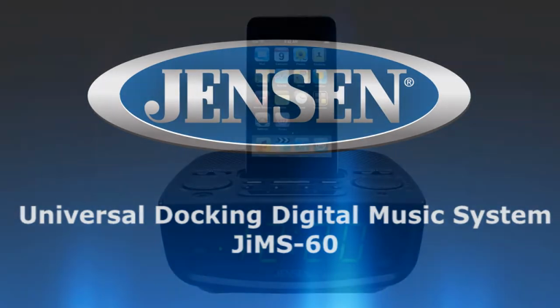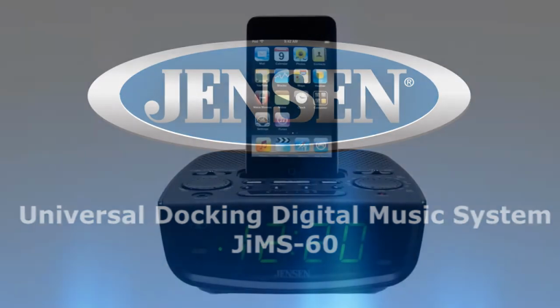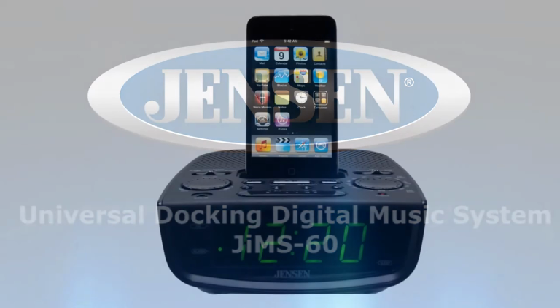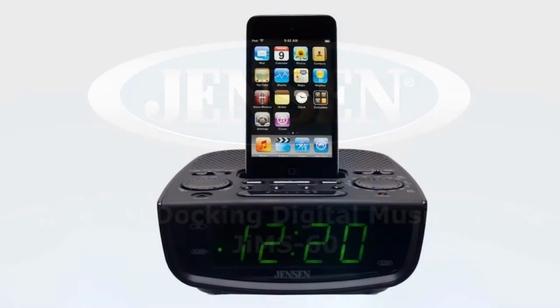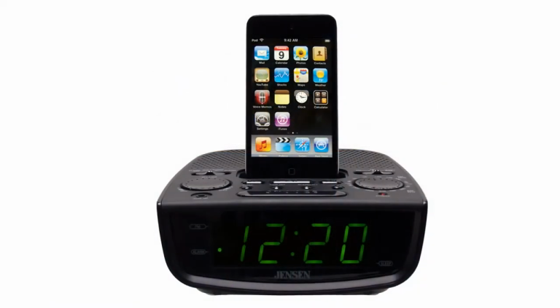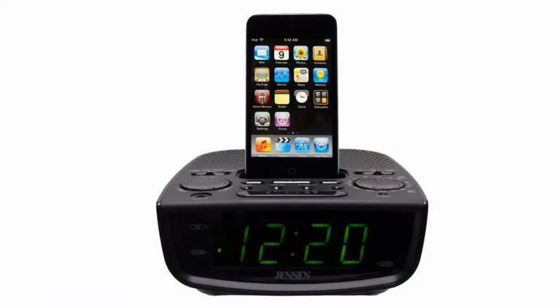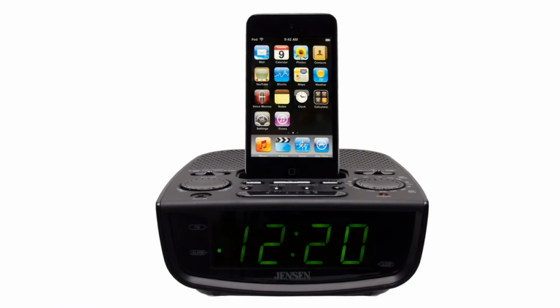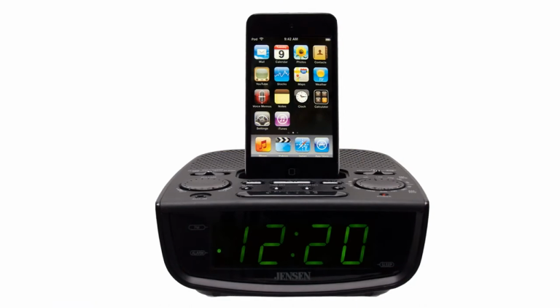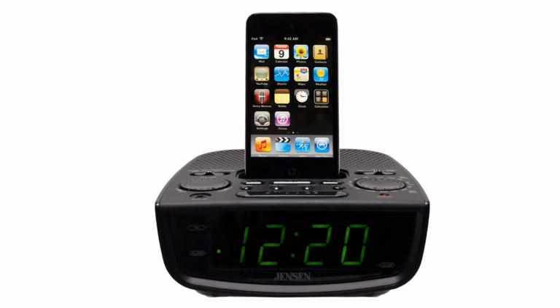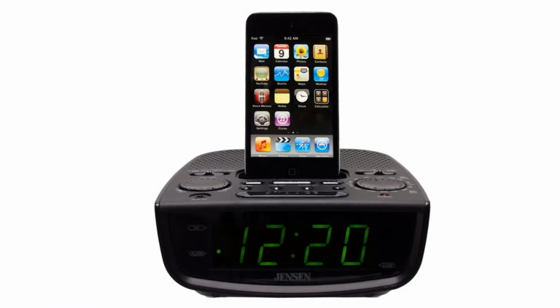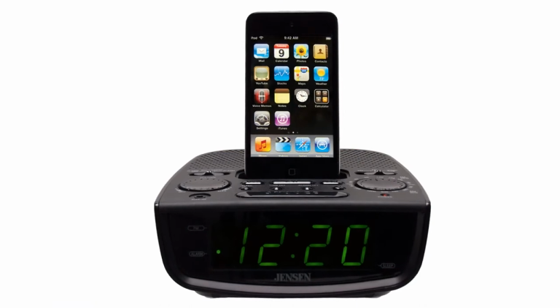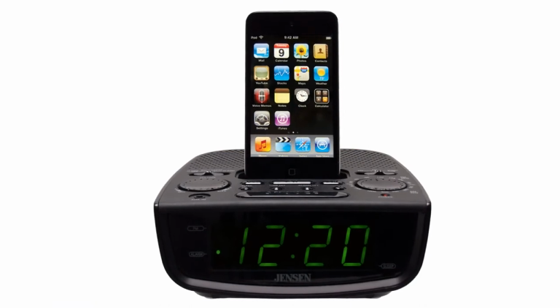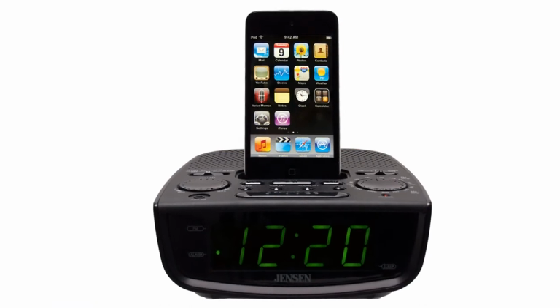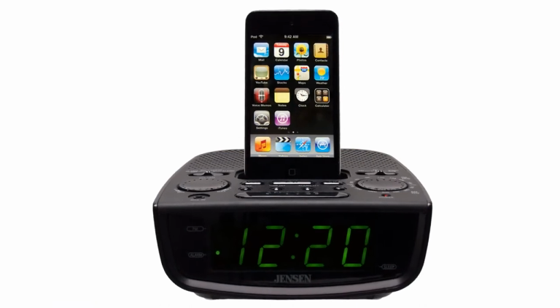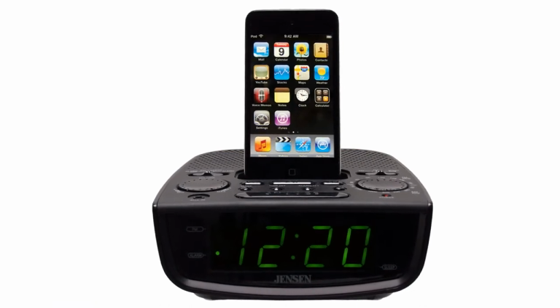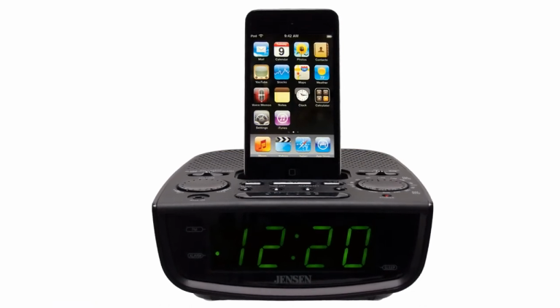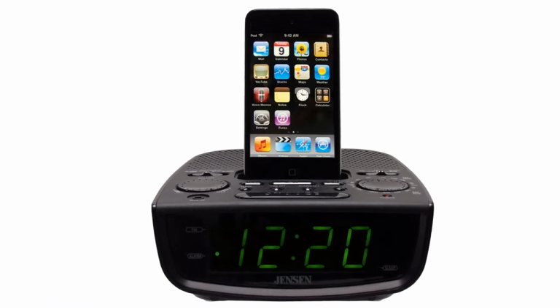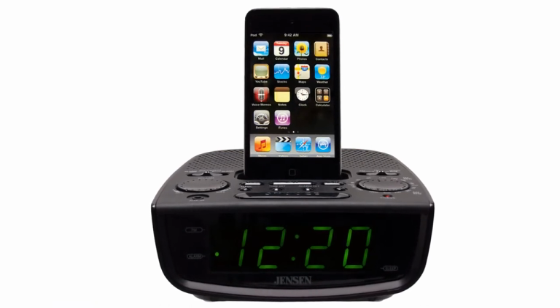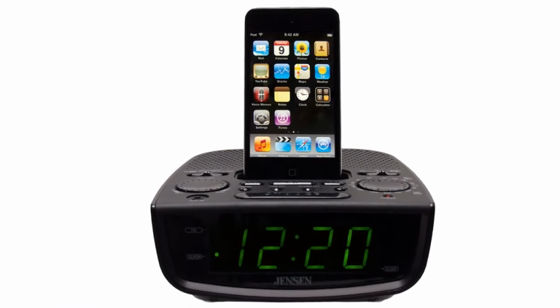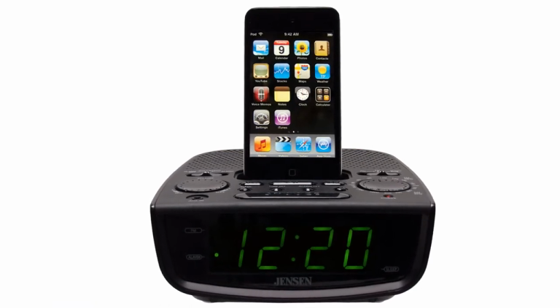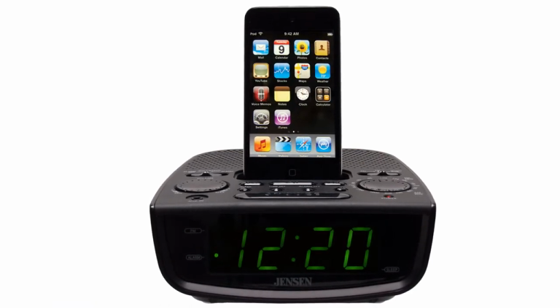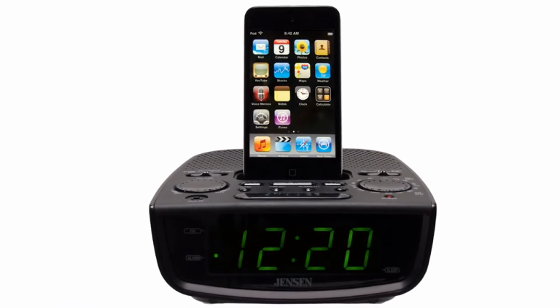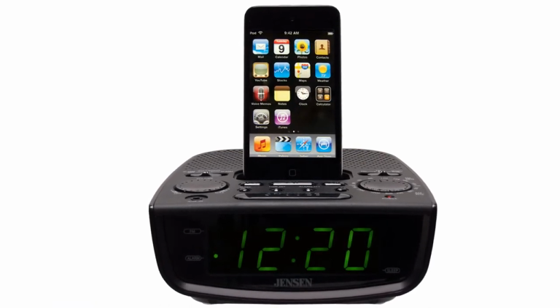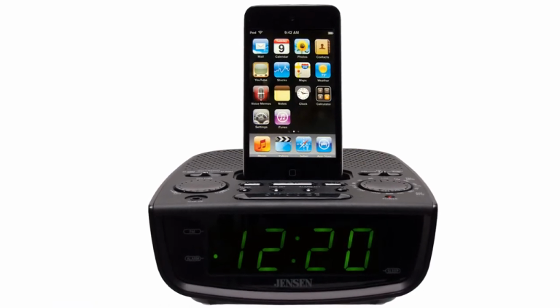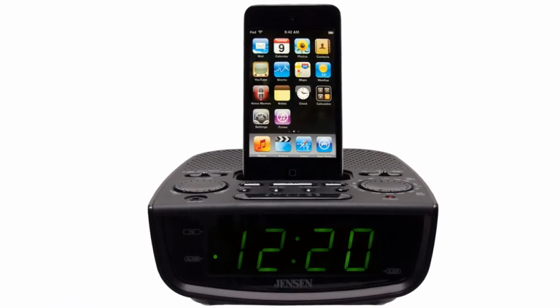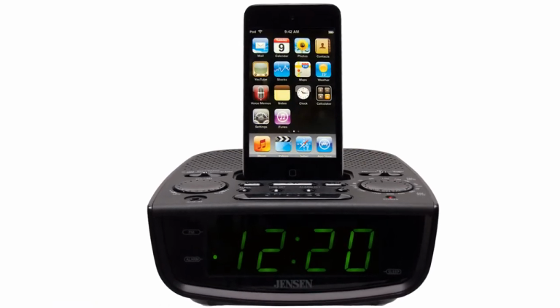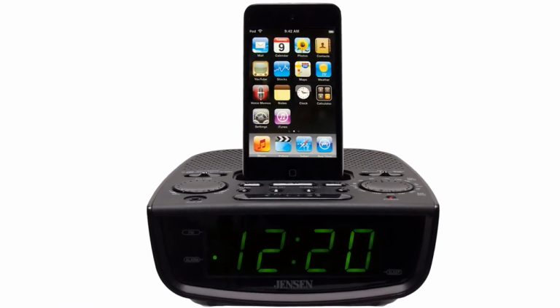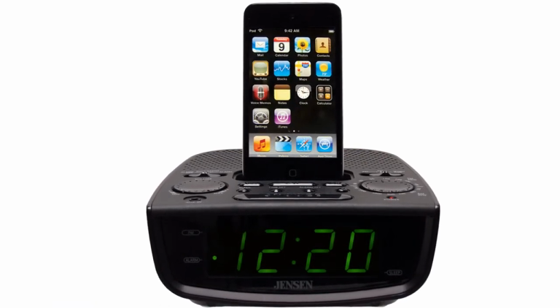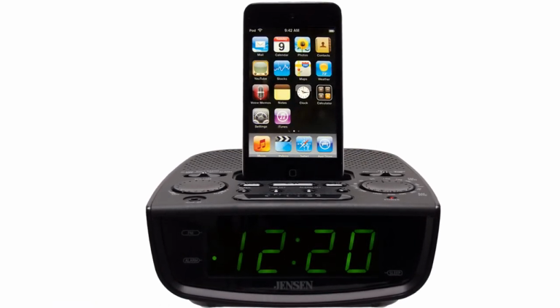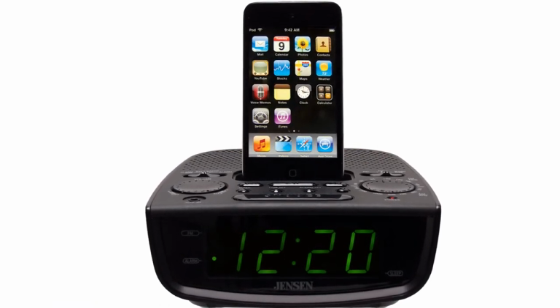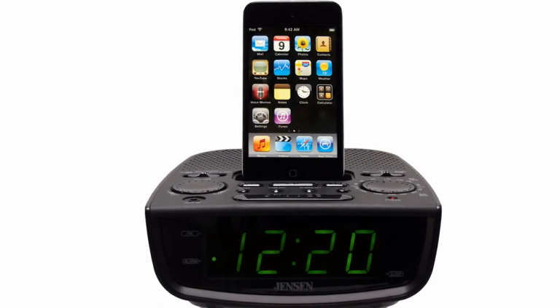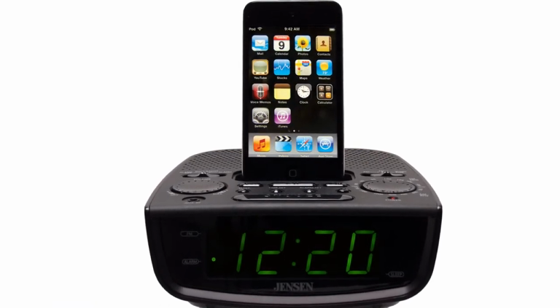Looking for a clock radio with a little something extra? Well, the Jensen JIMS-60 has got you covered.